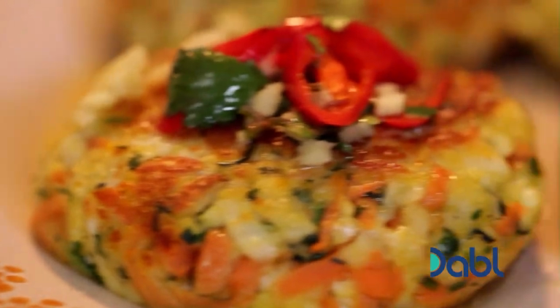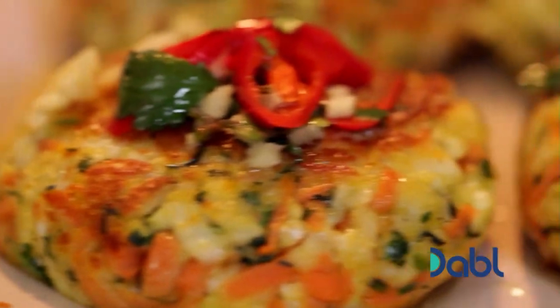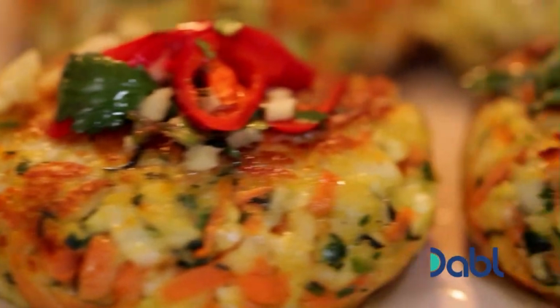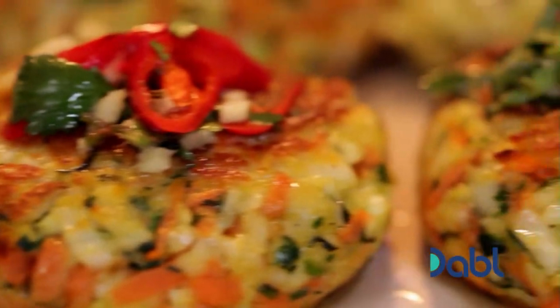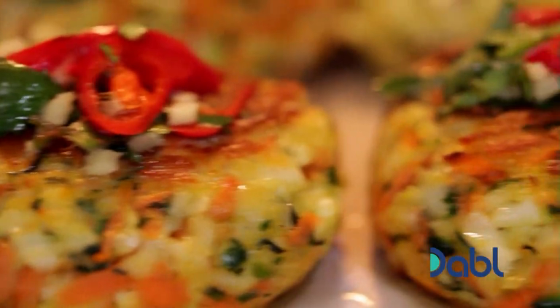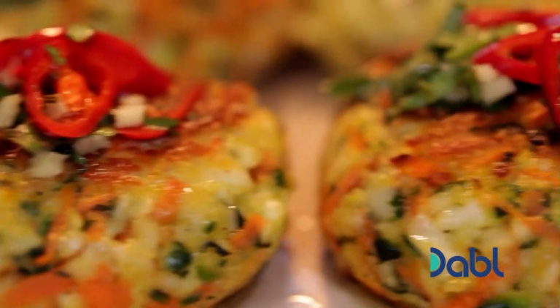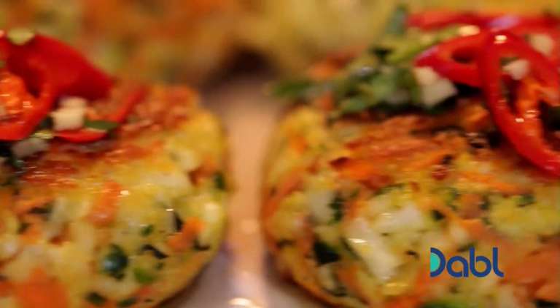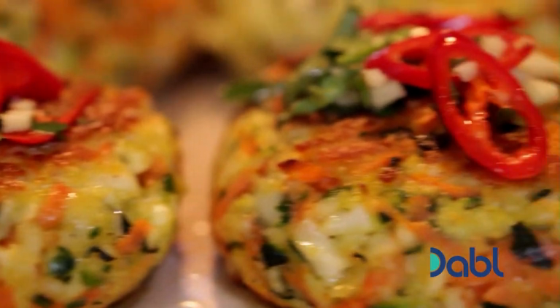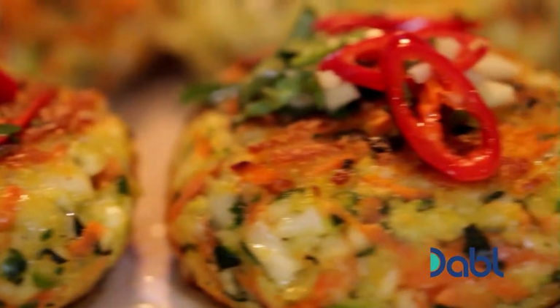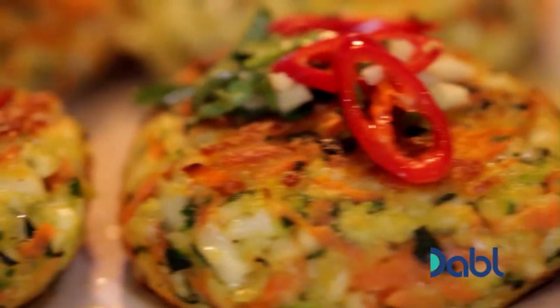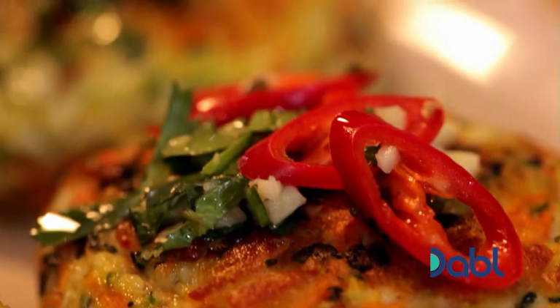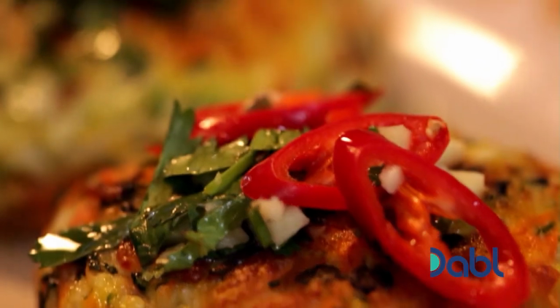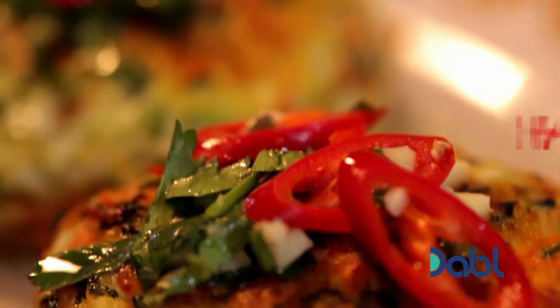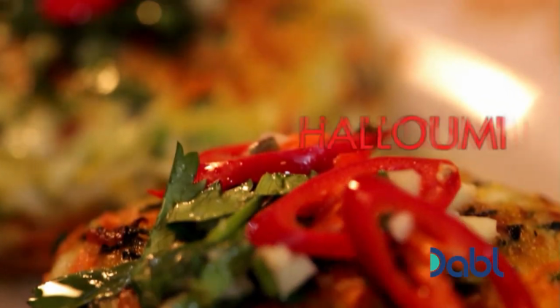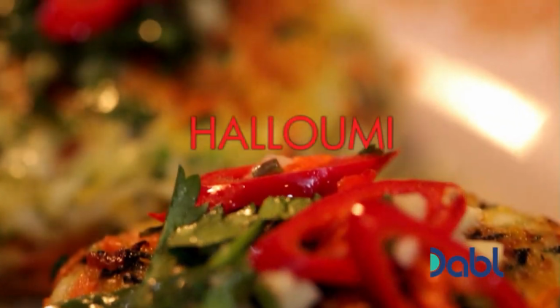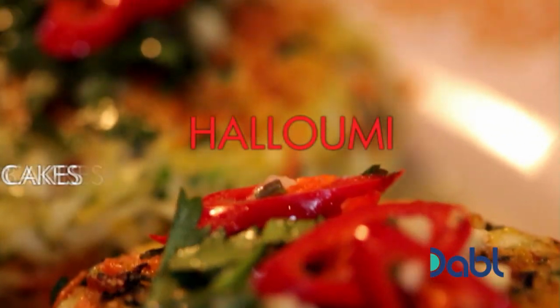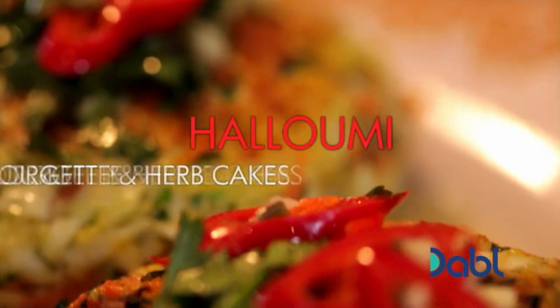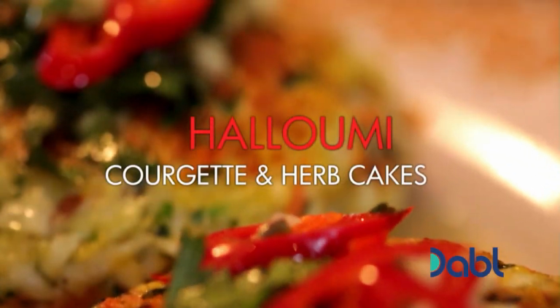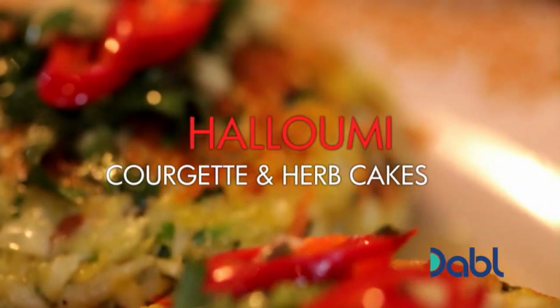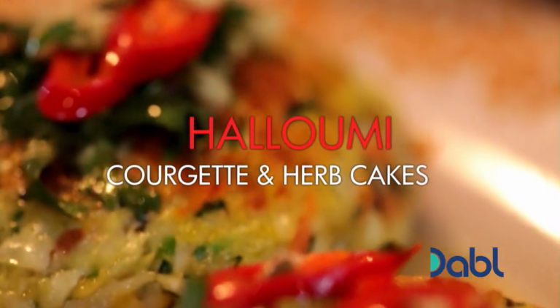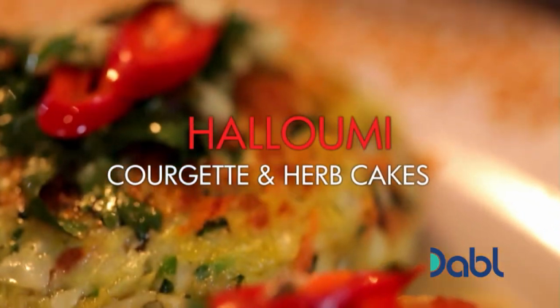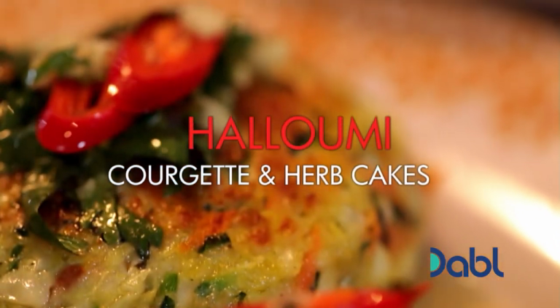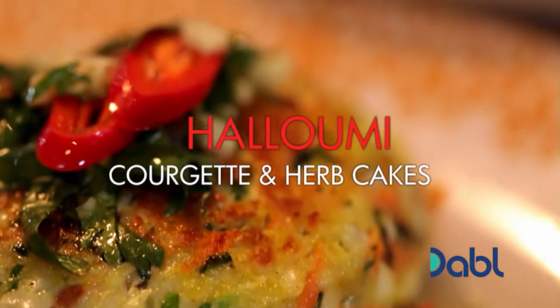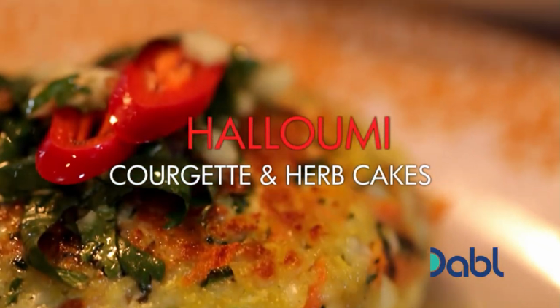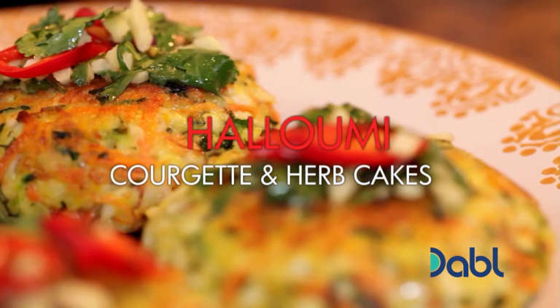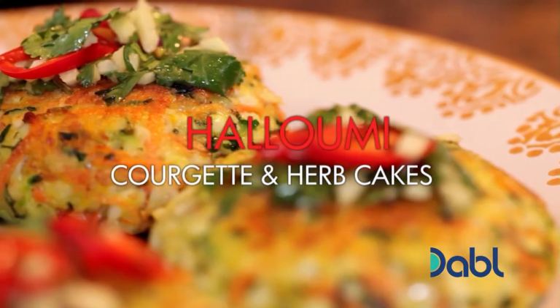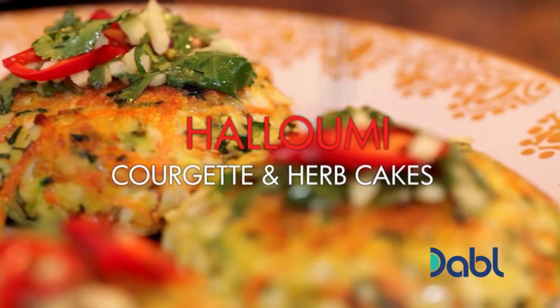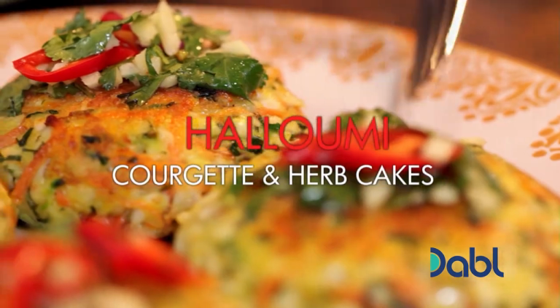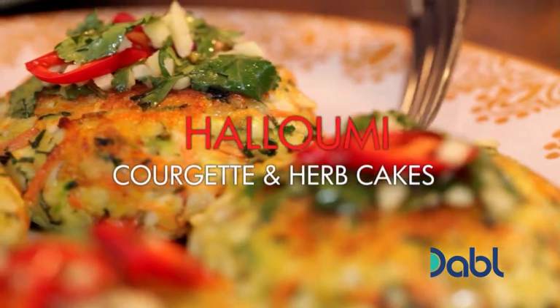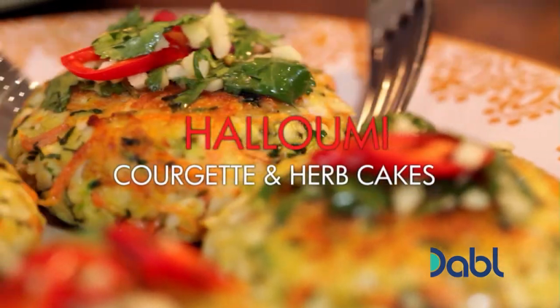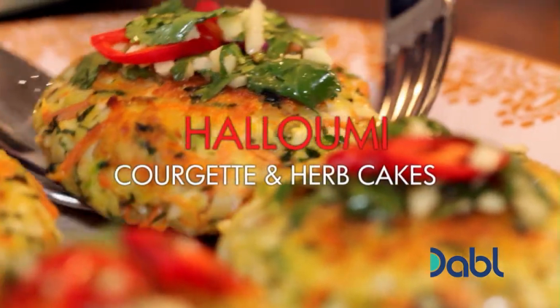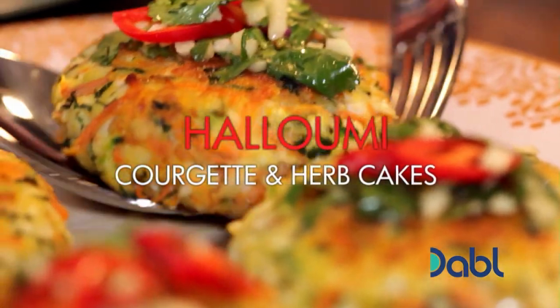Lightly fried, my delicious halloumi and courgette cakes squeeze every last bit of flavor out of those vegetables.